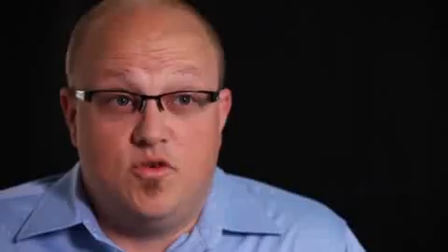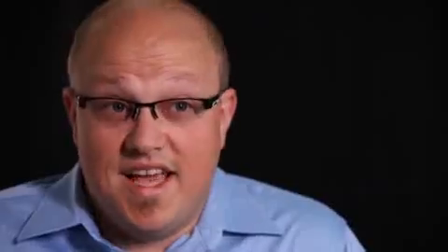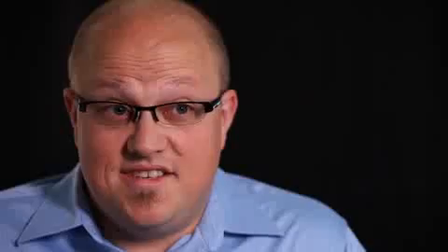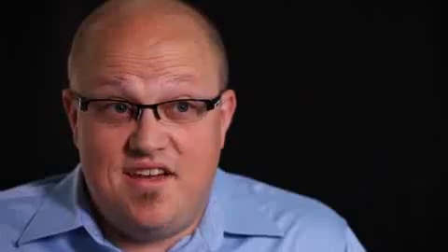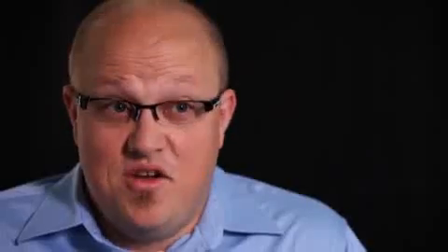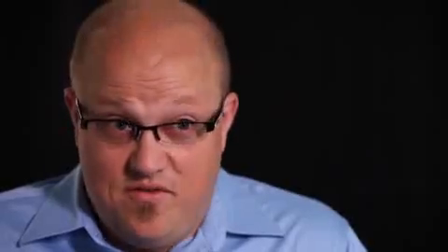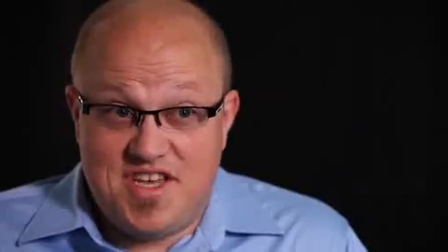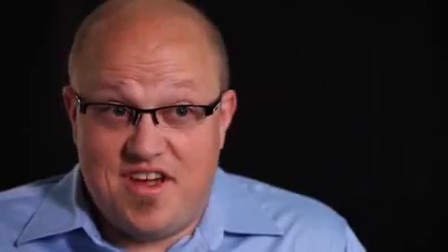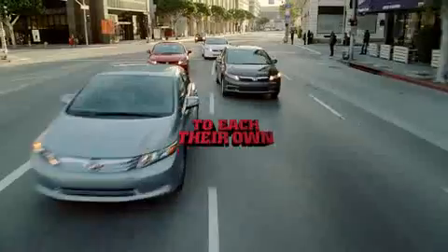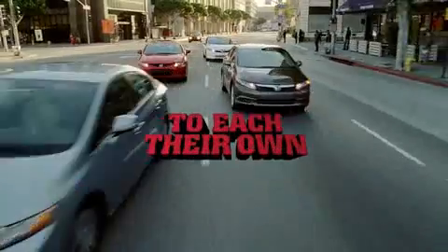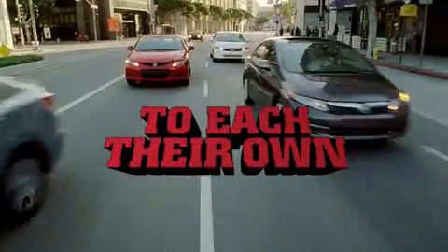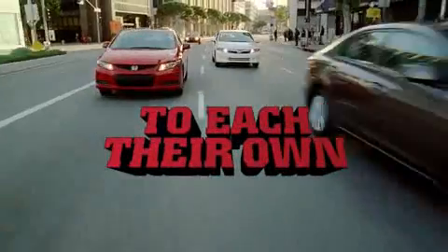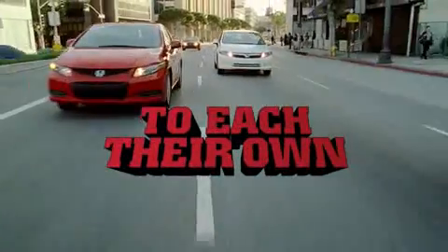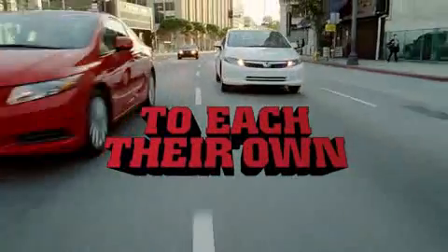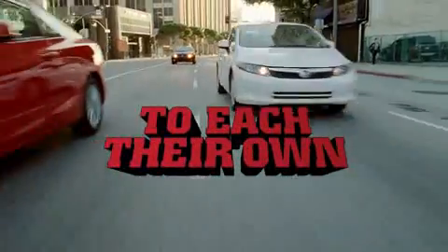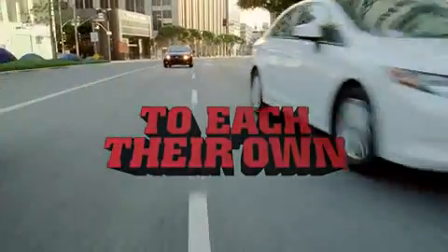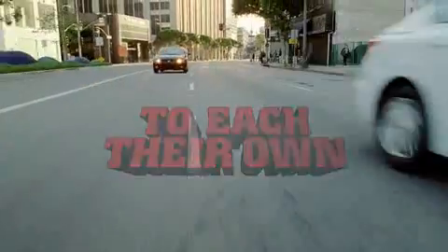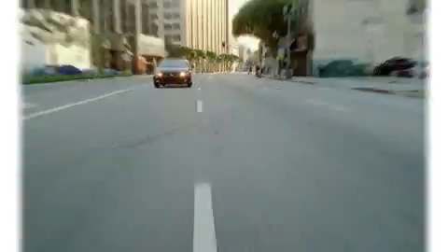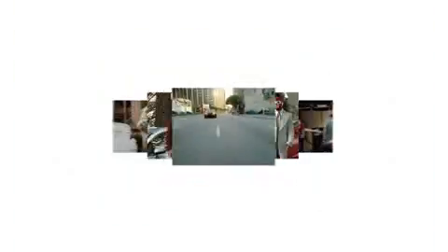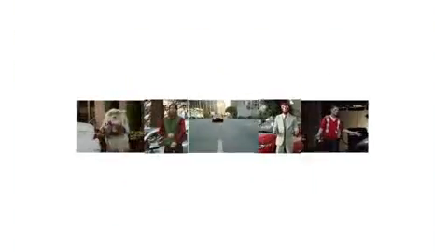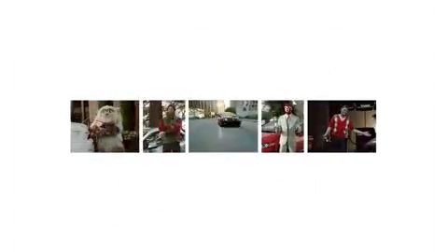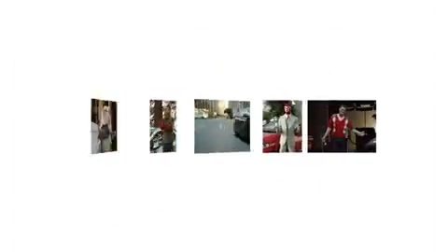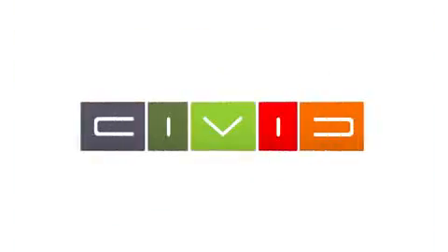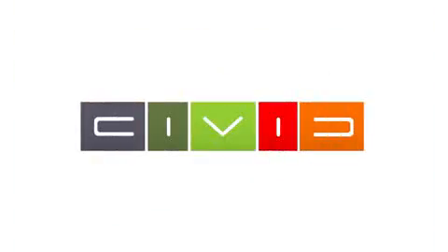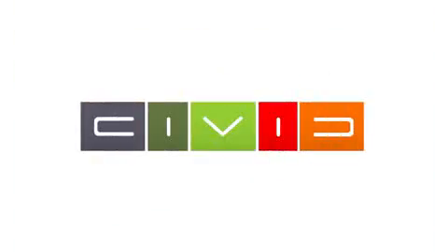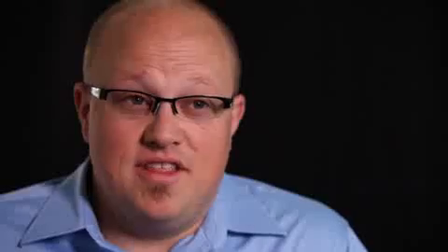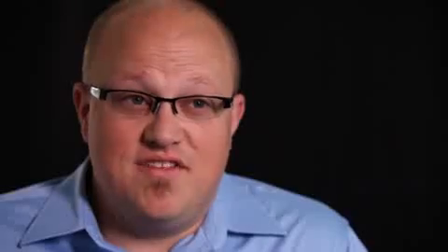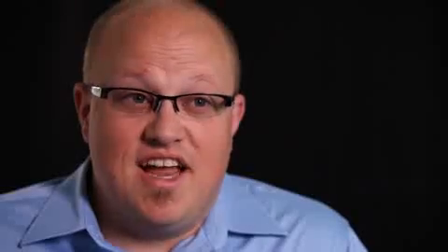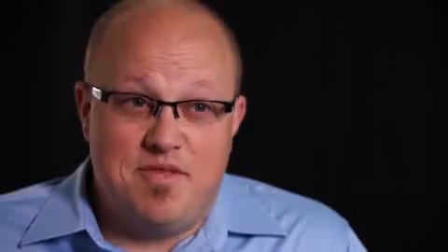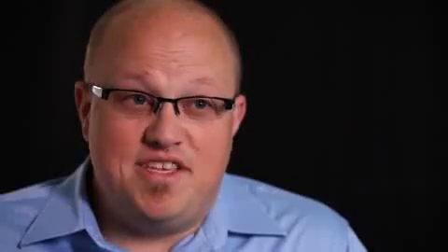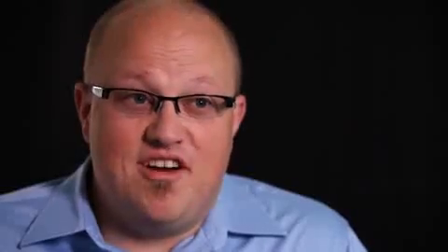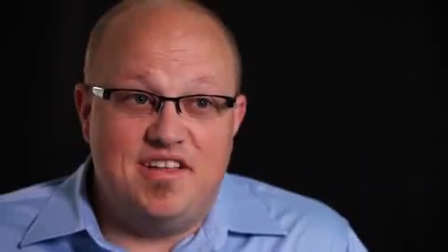So we like to say, for the Civic: to each their own. That means each buyer finds the vehicle in the Civic lineup that meets their needs.